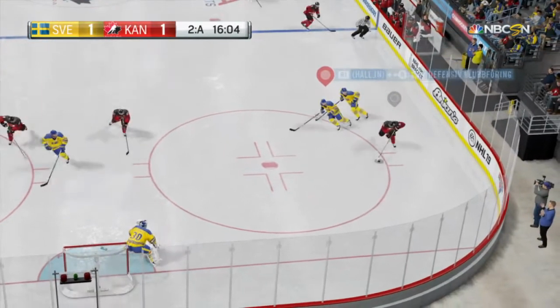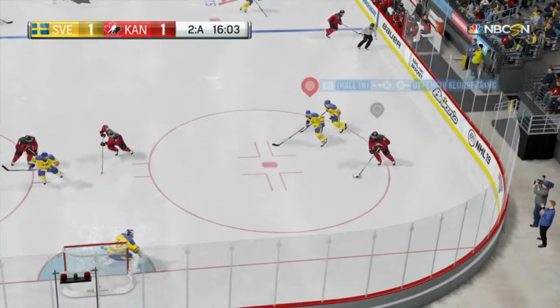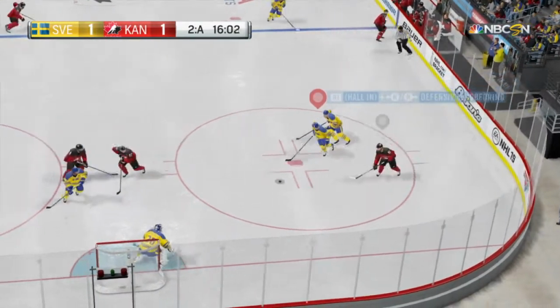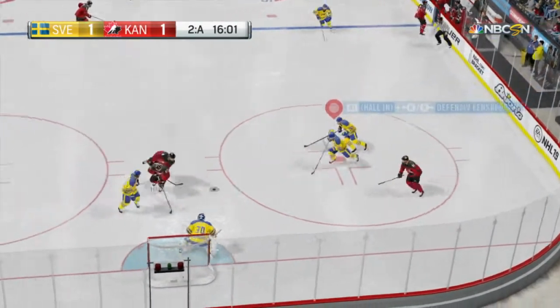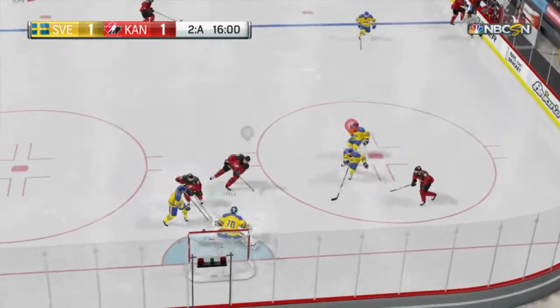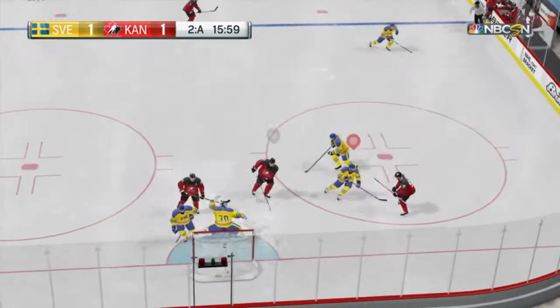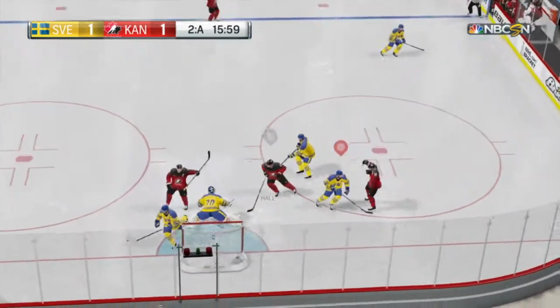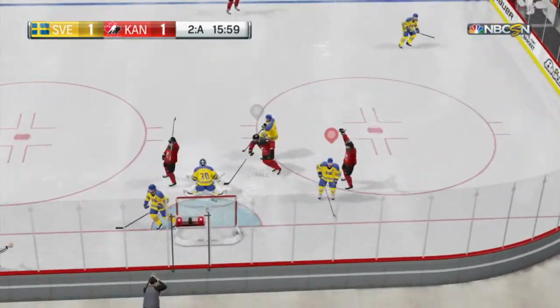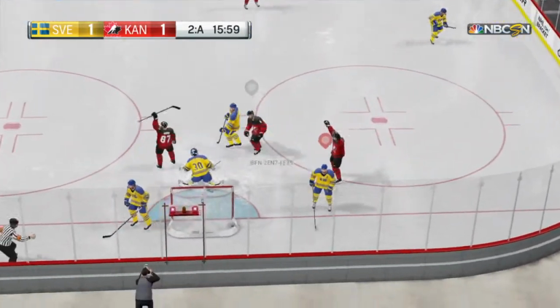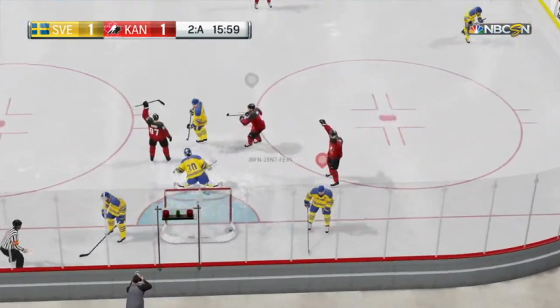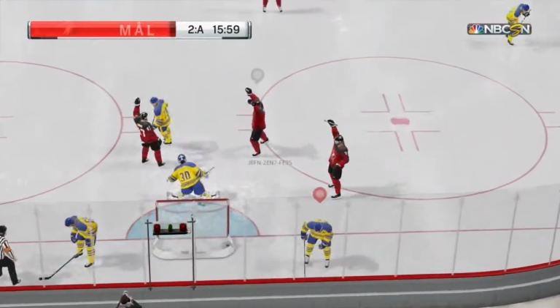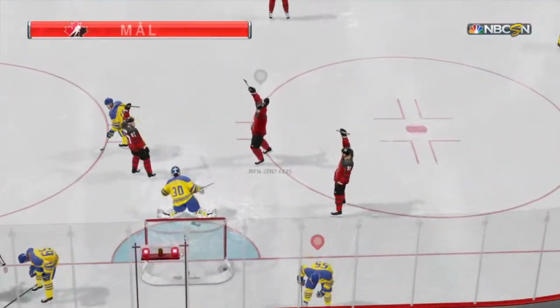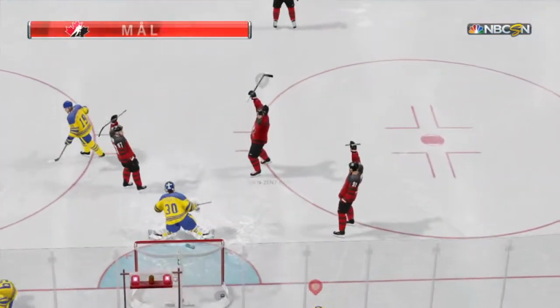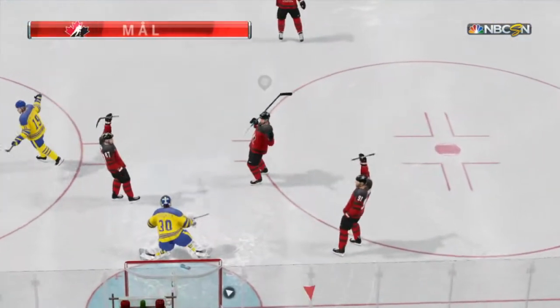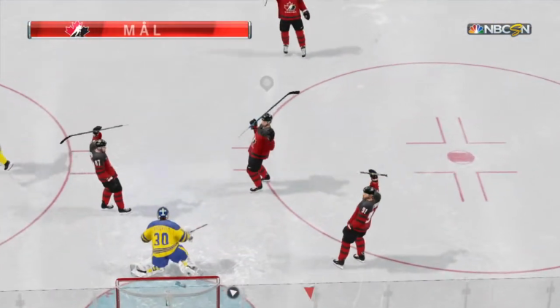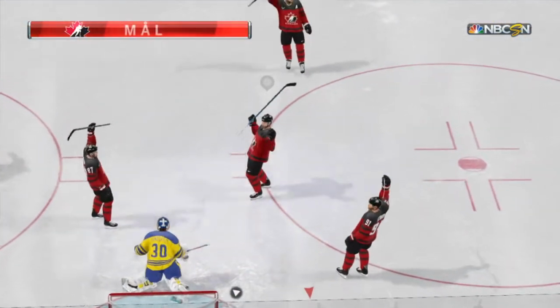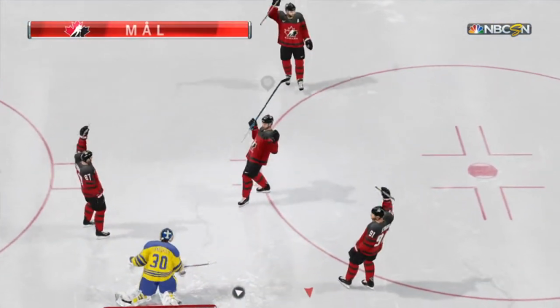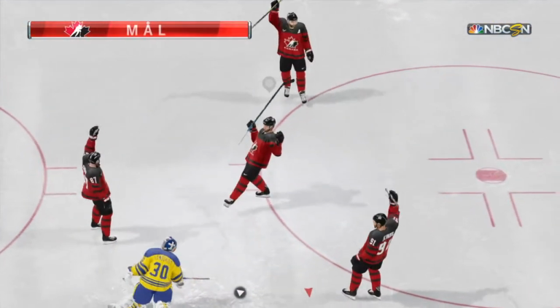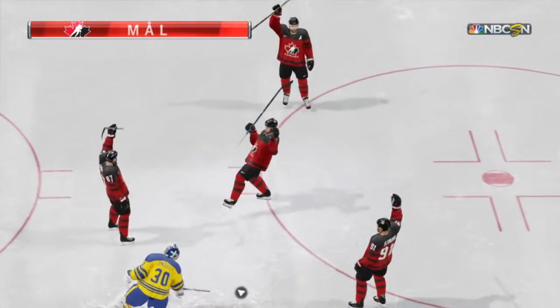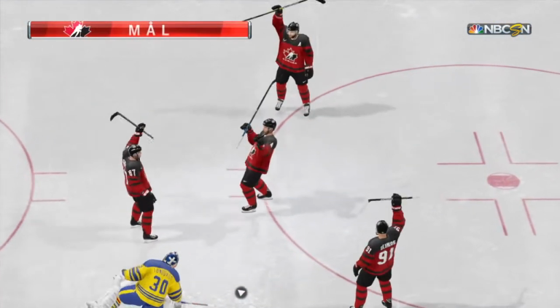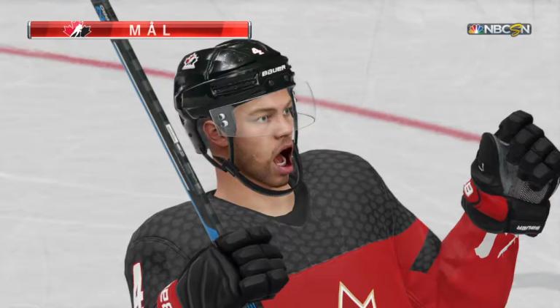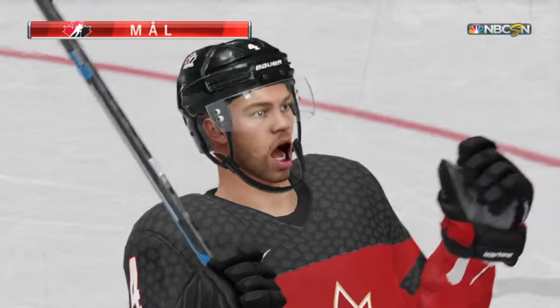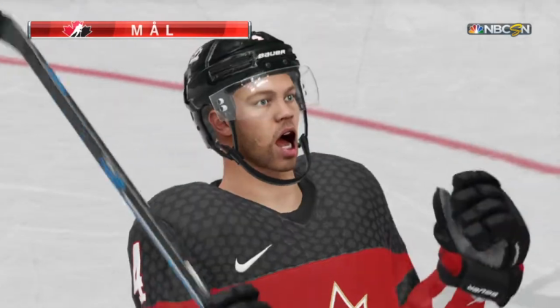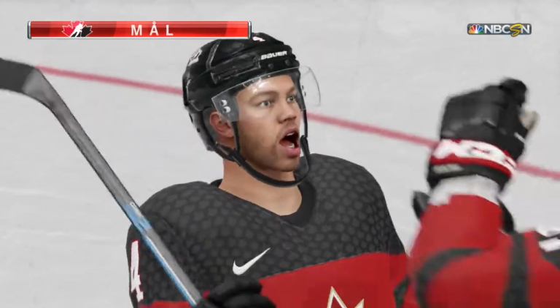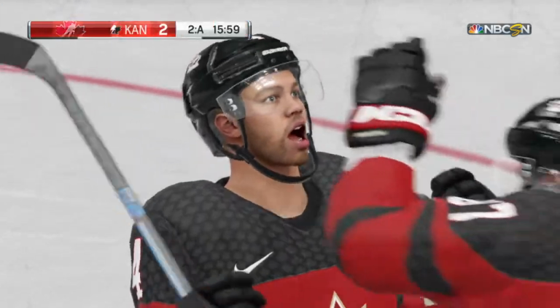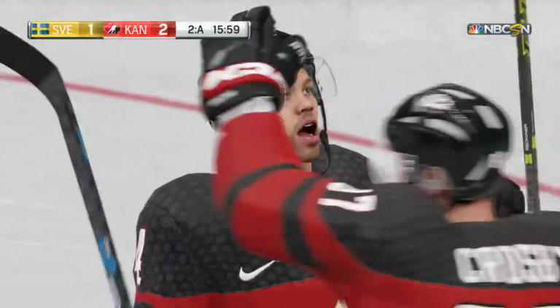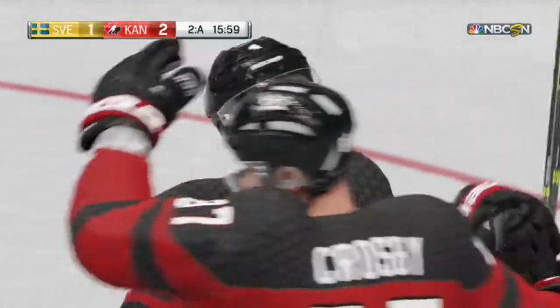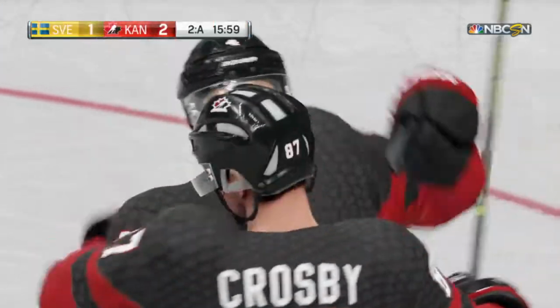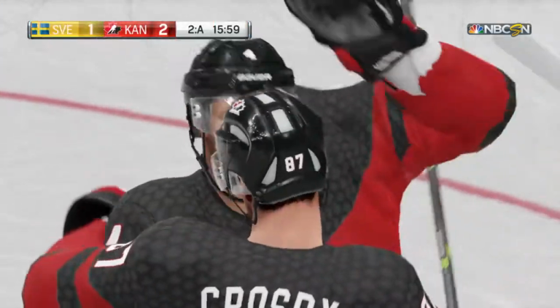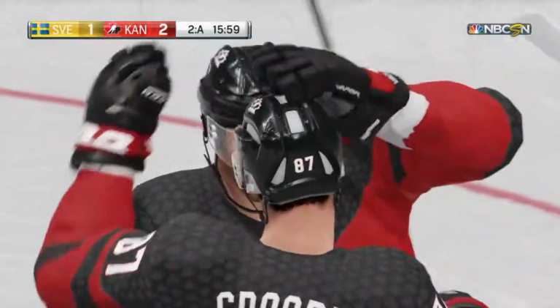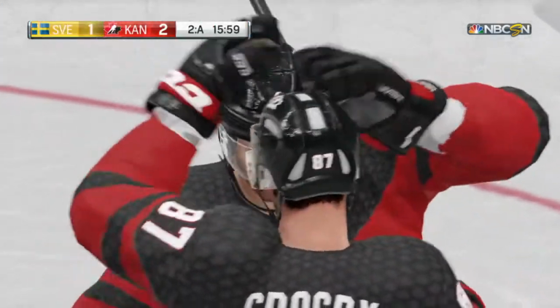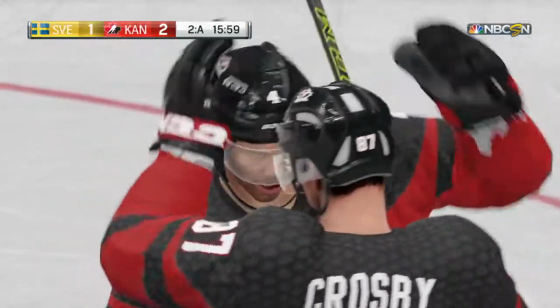In the slot — he scores! A phenomenal goal for Canada.